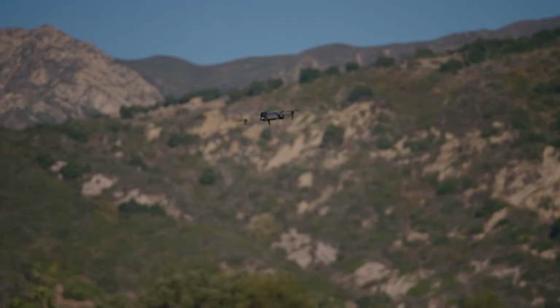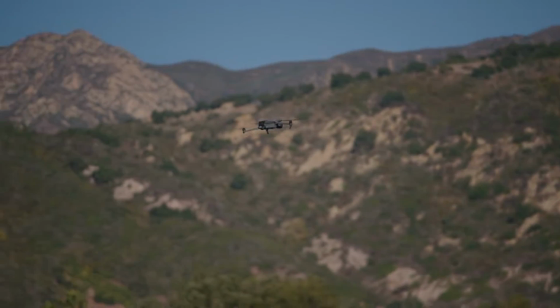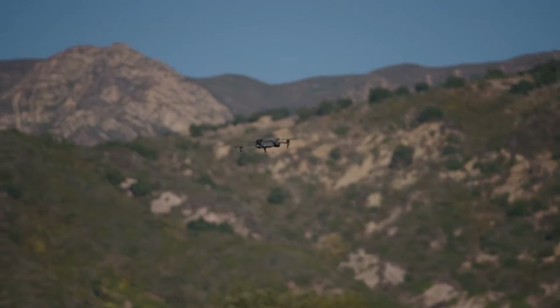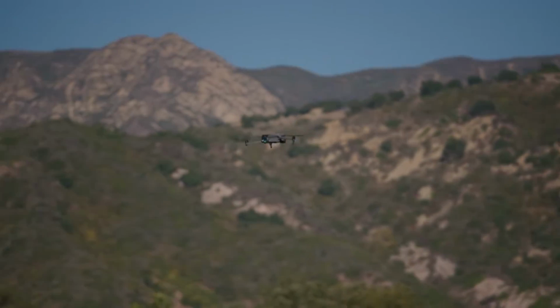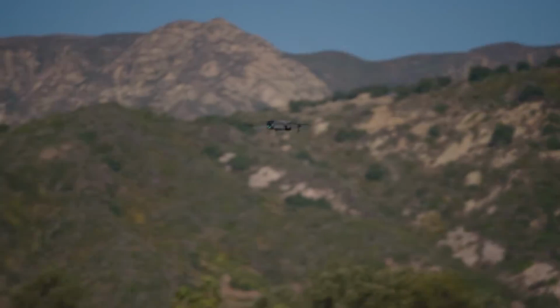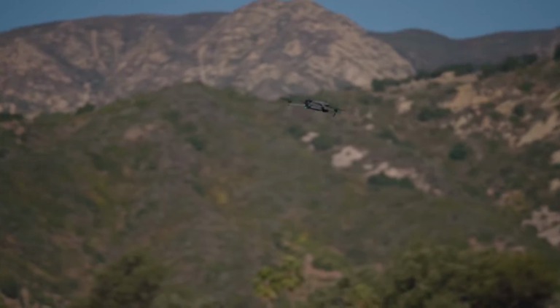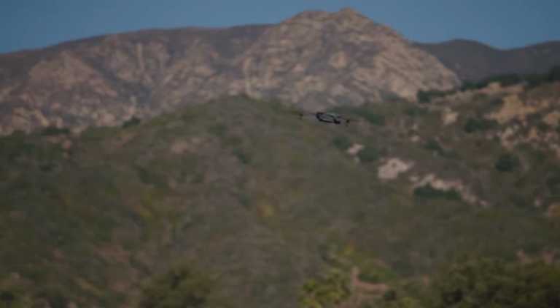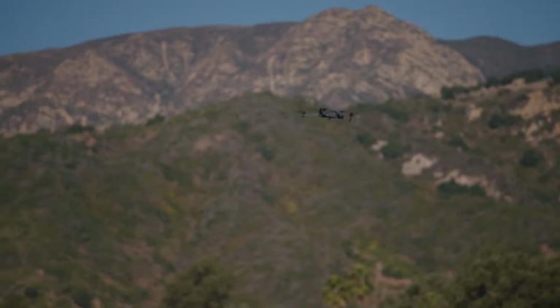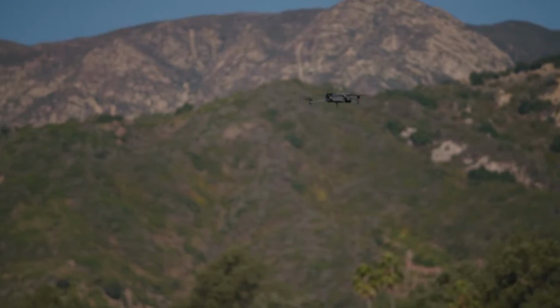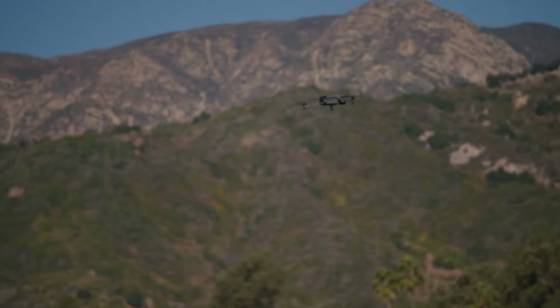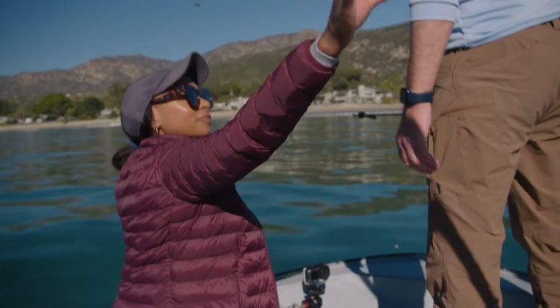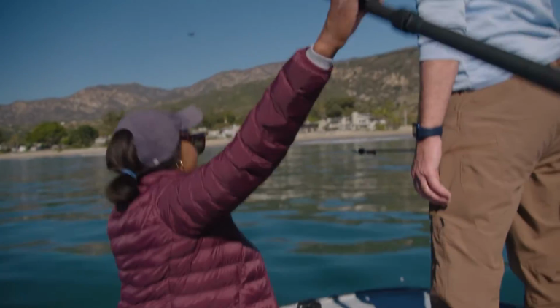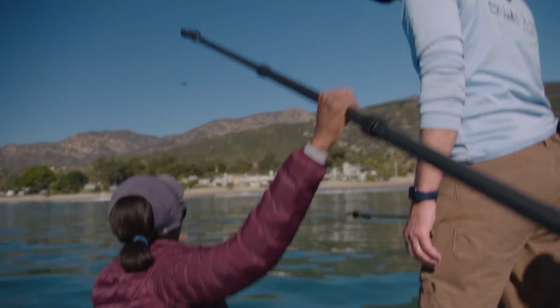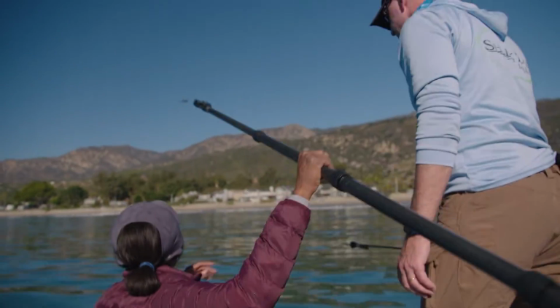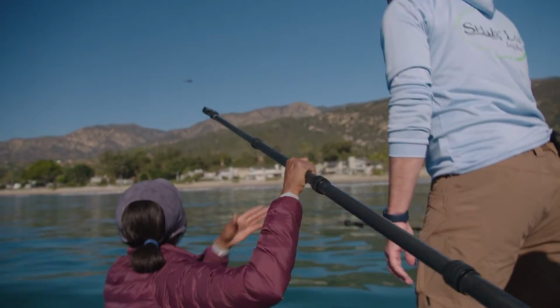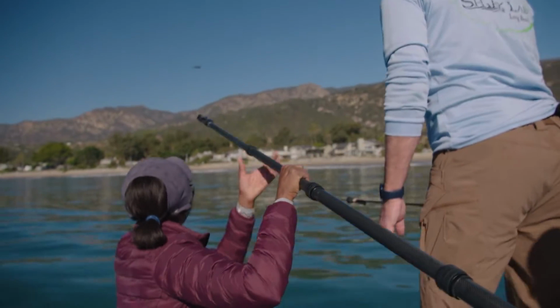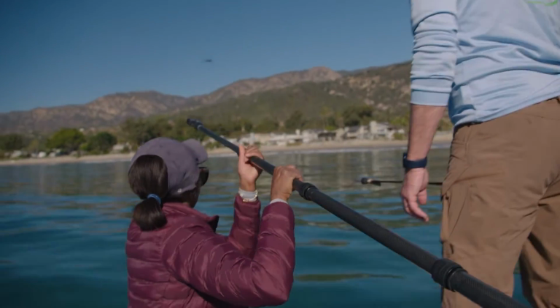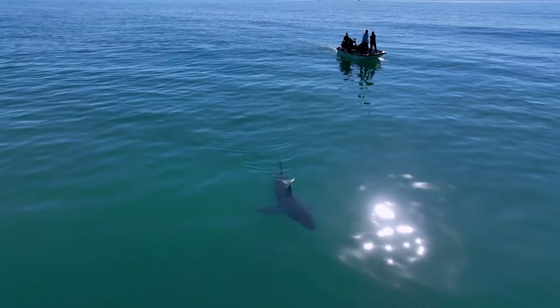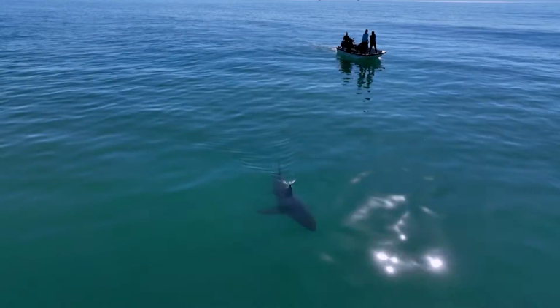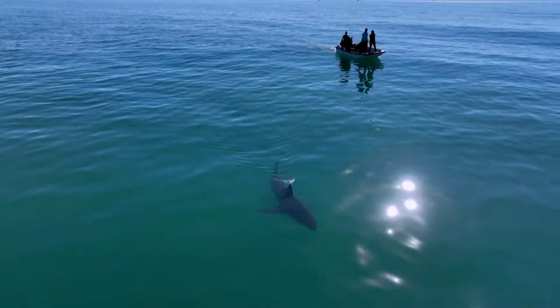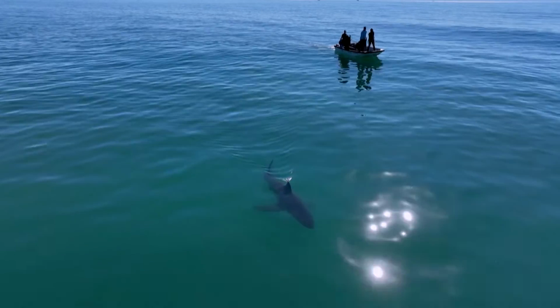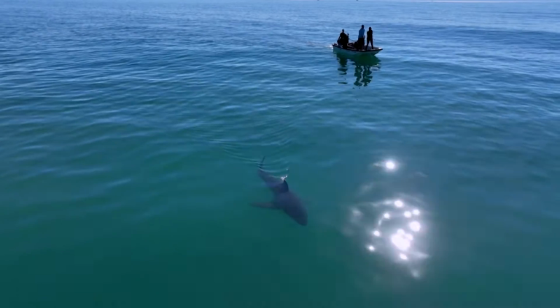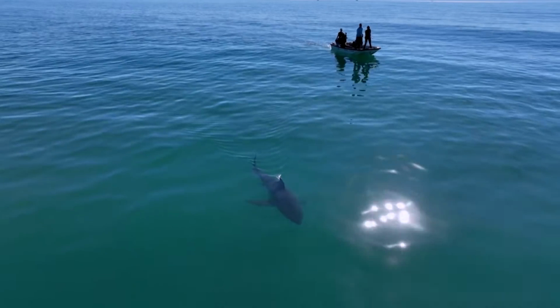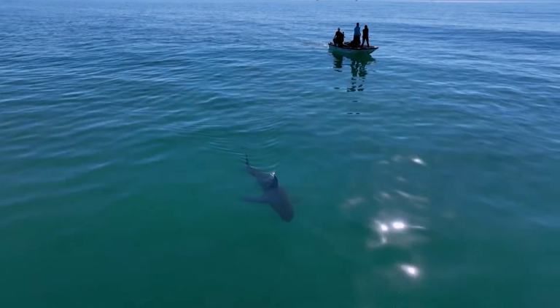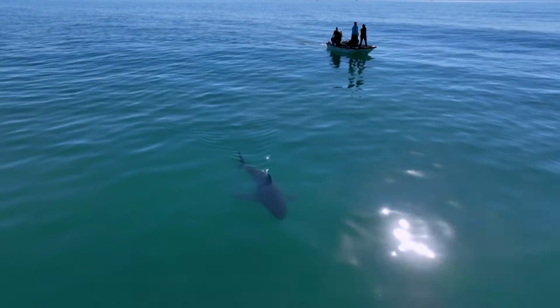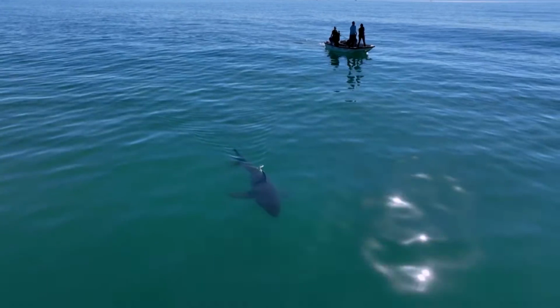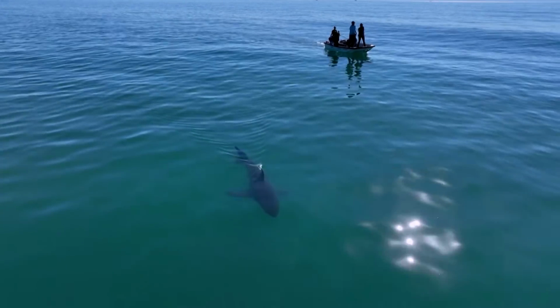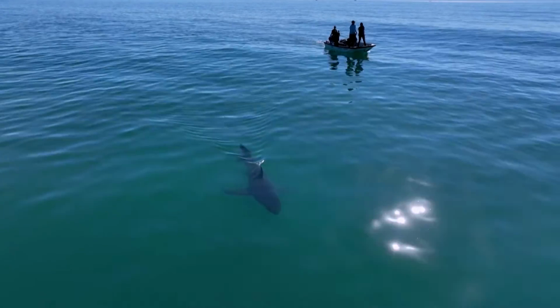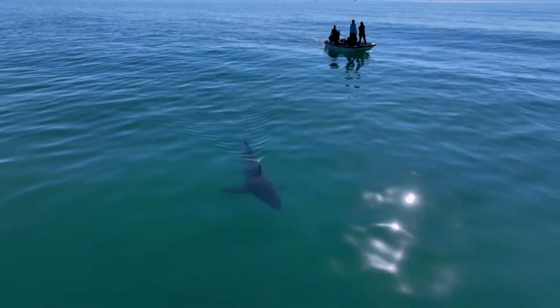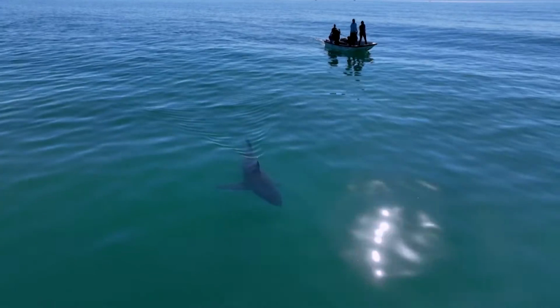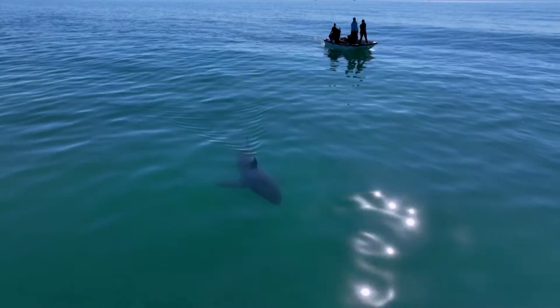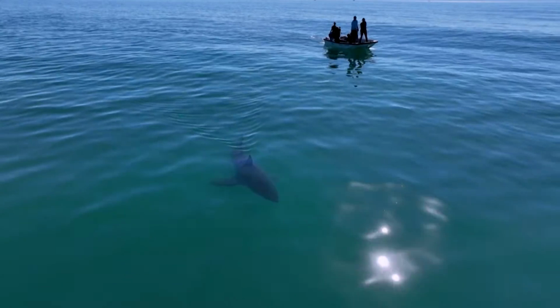We're using a drone piloted by Chris's student Patrick to help us locate juvenile great whites in the shallow water.